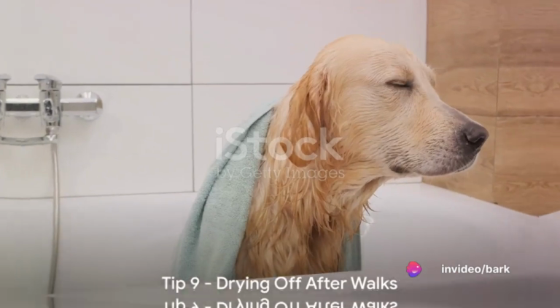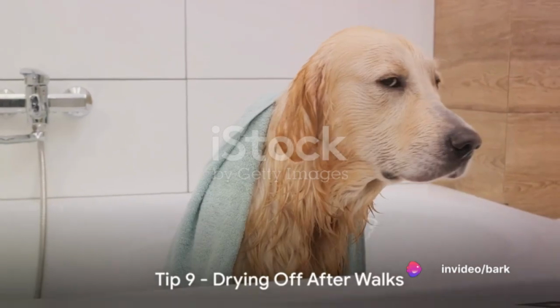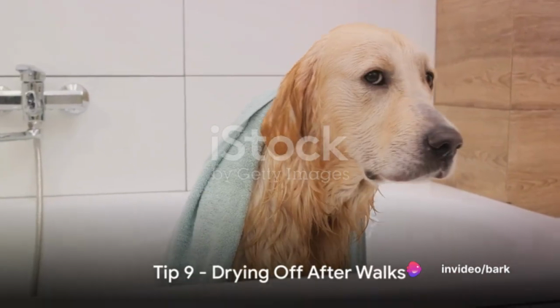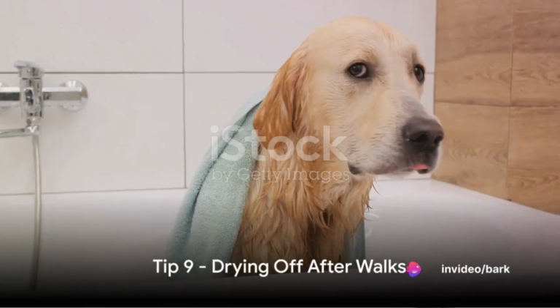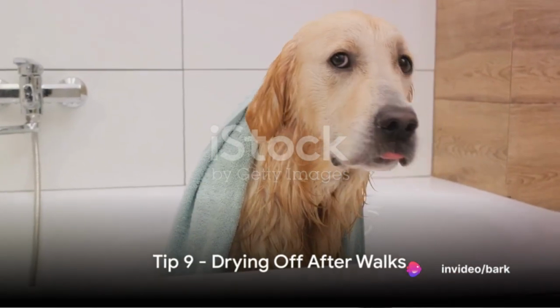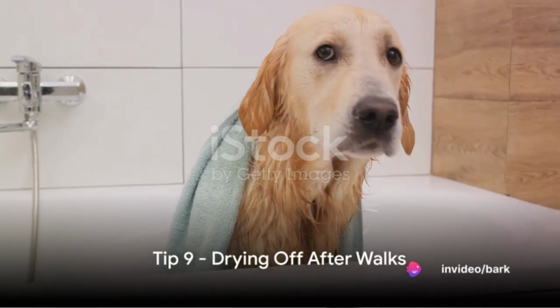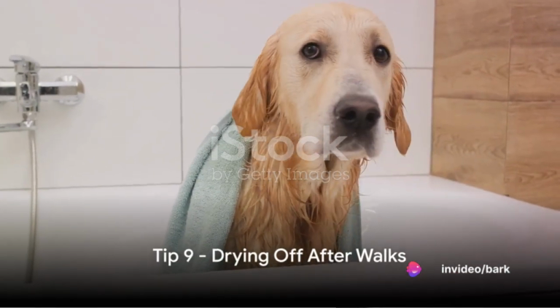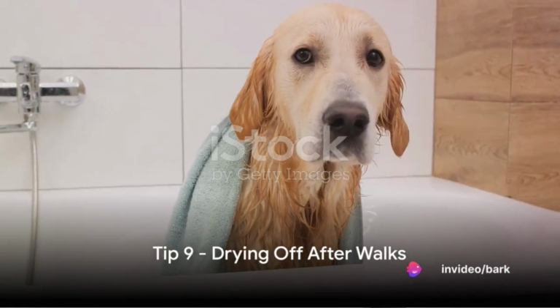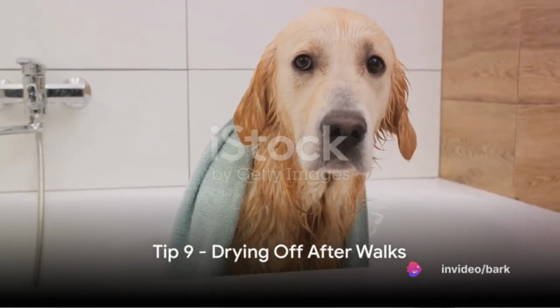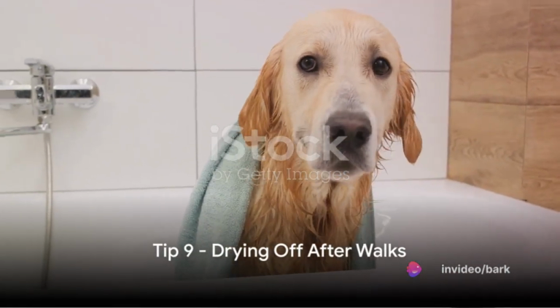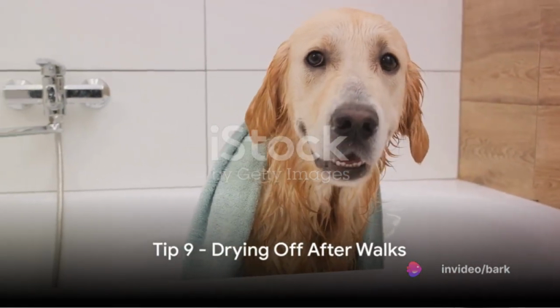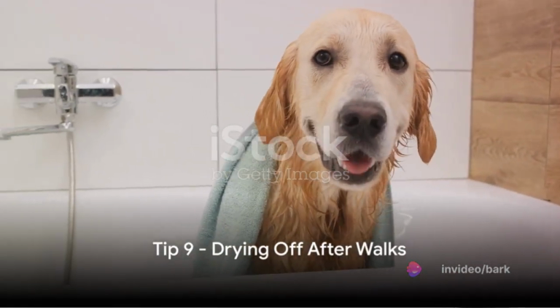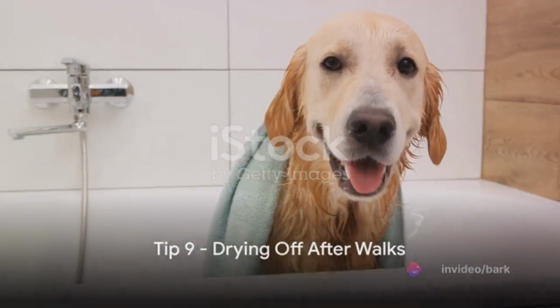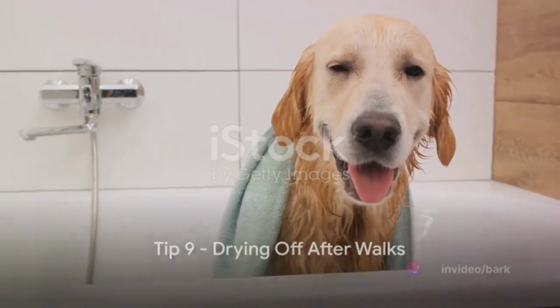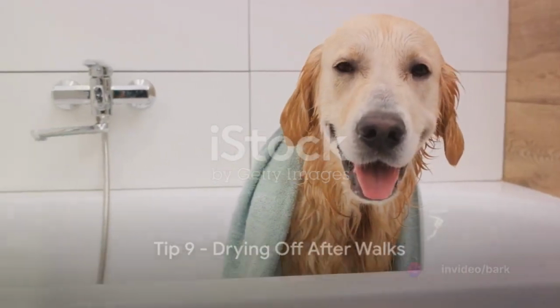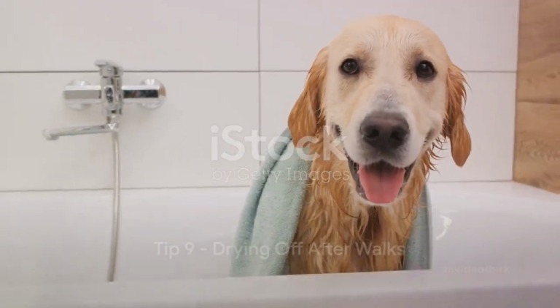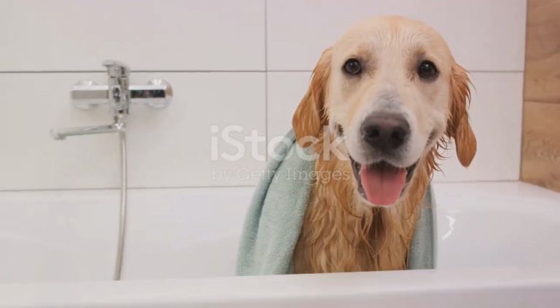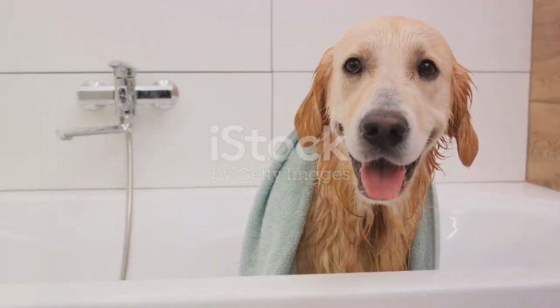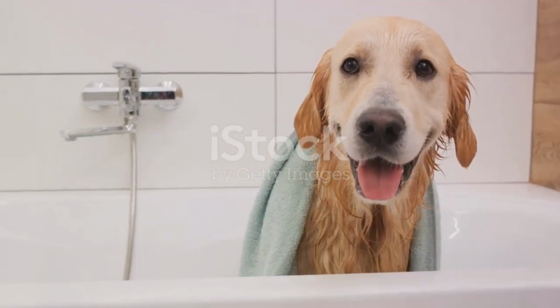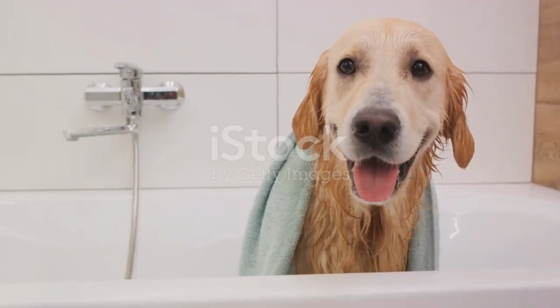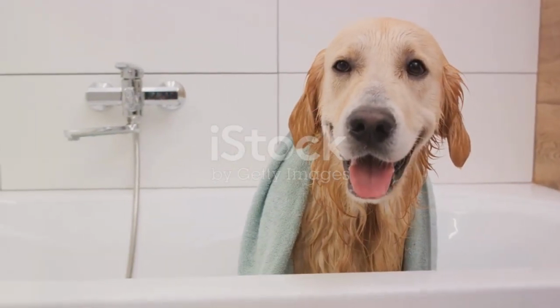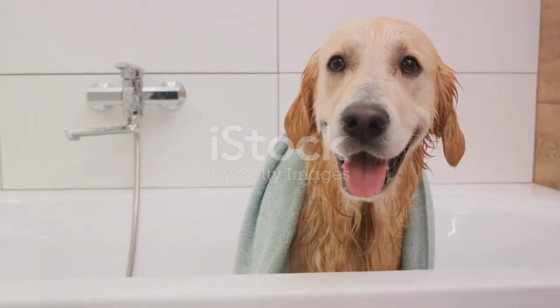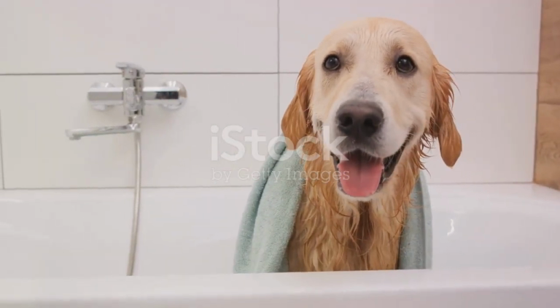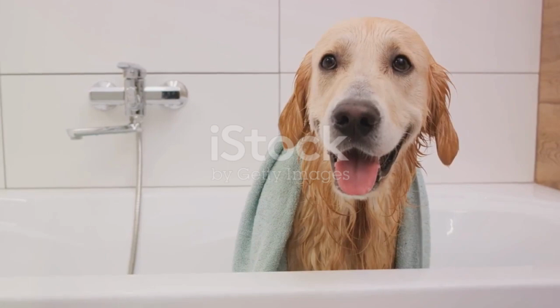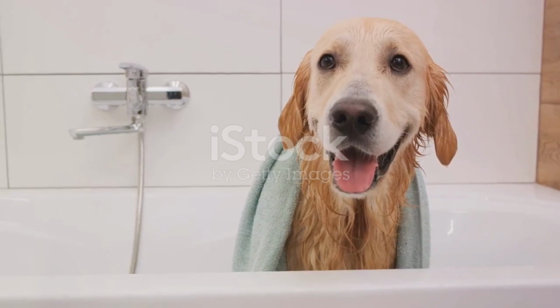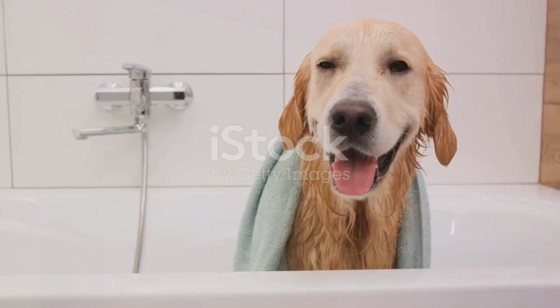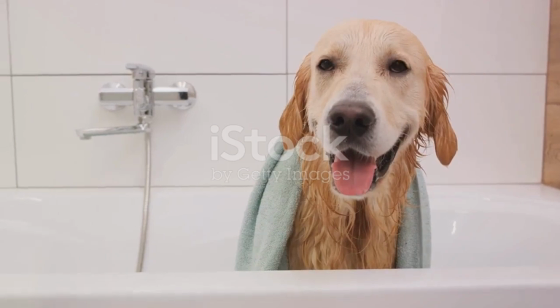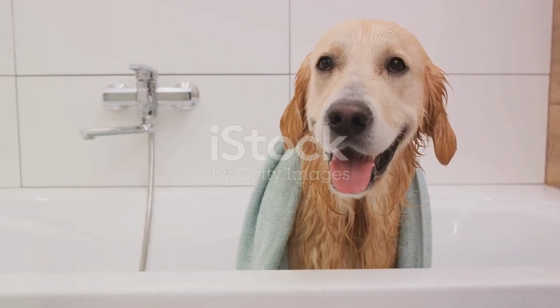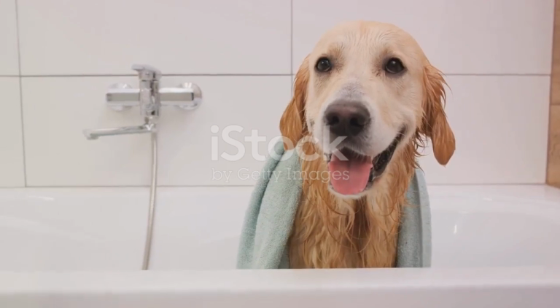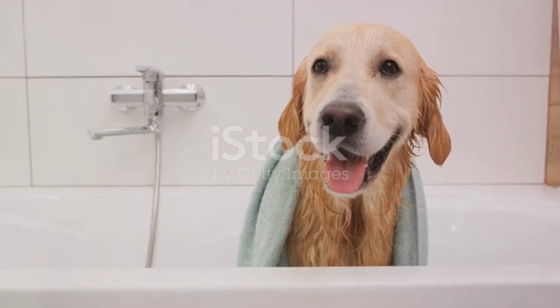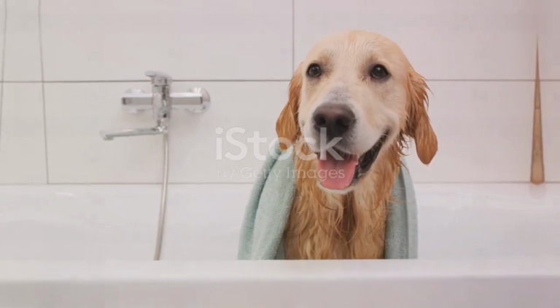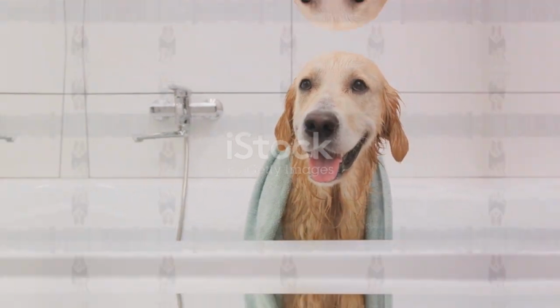Finally, tip number nine: always dry off your dog after a walk. Wet fur can make your dog colder and can lead to skin problems.